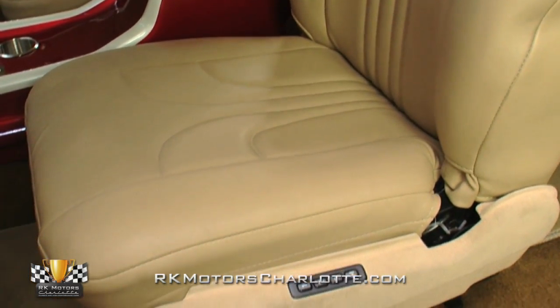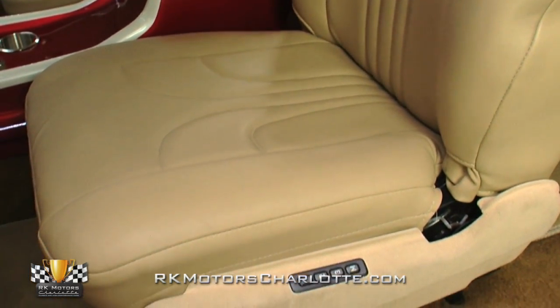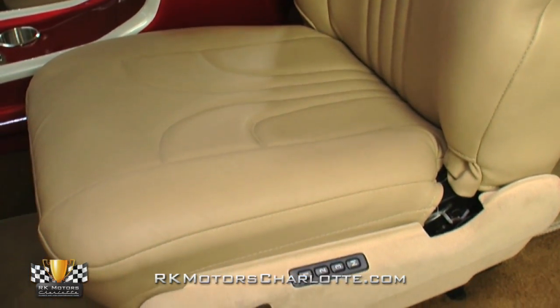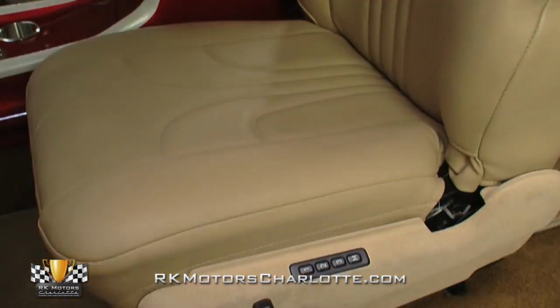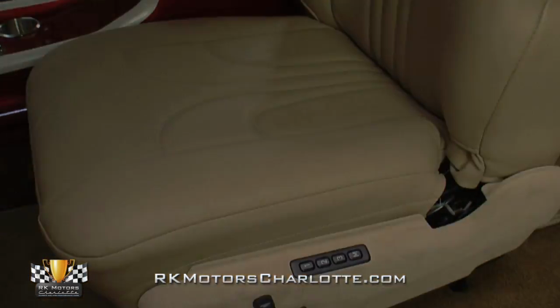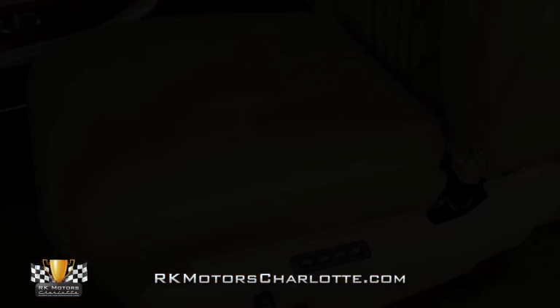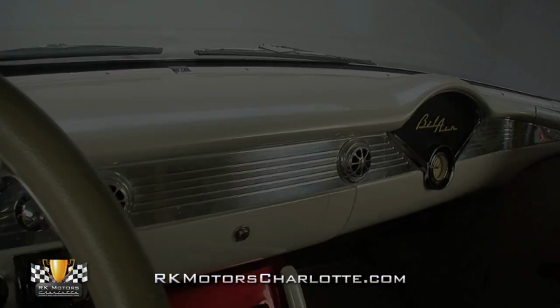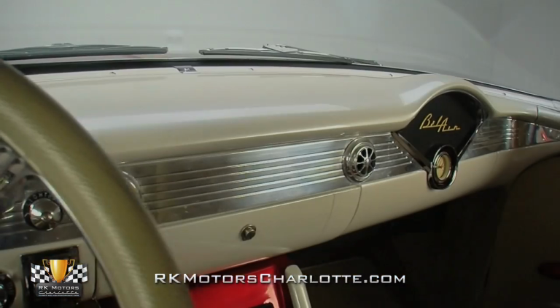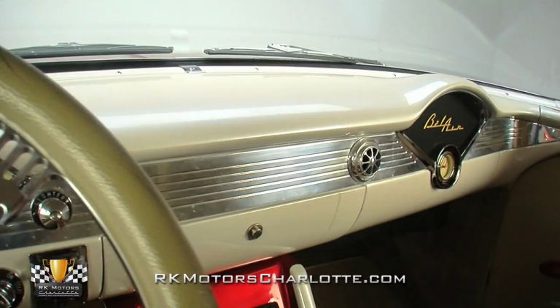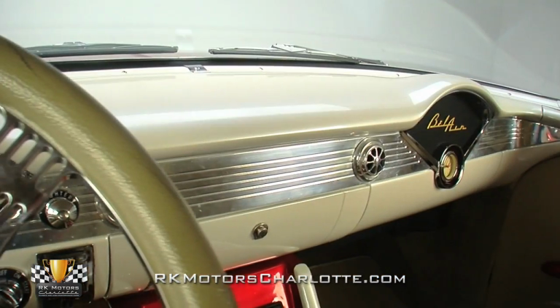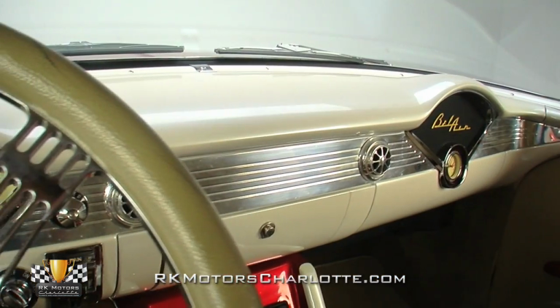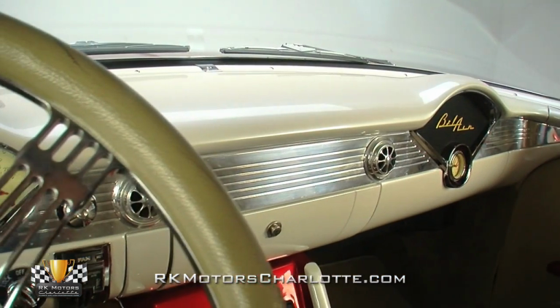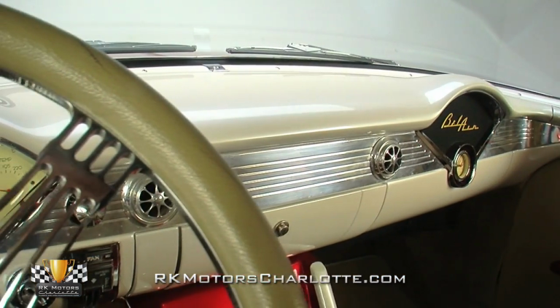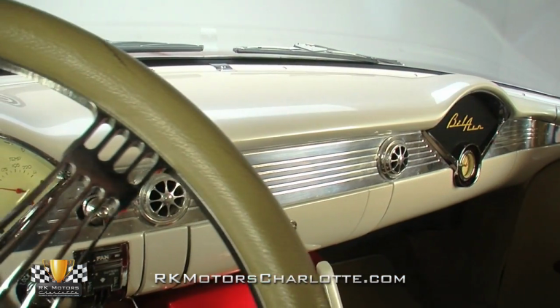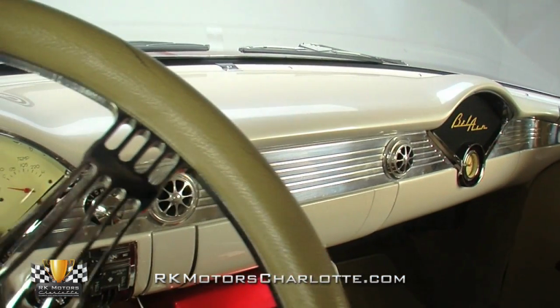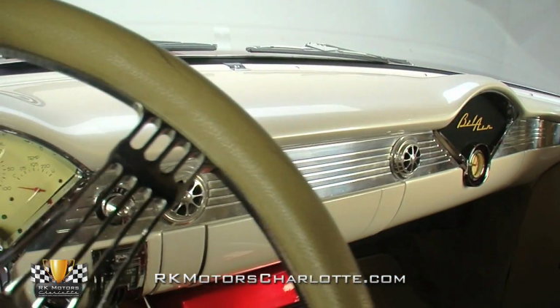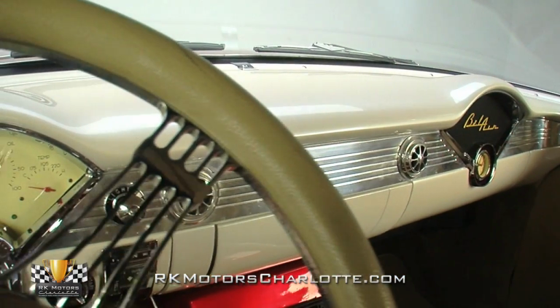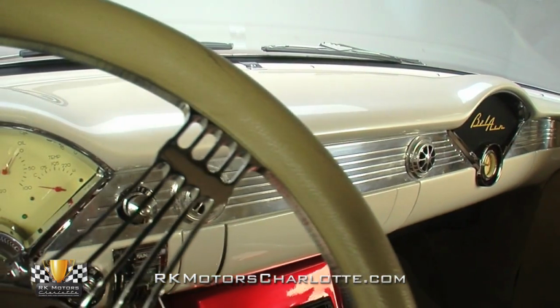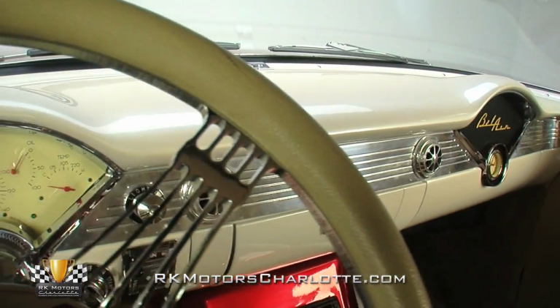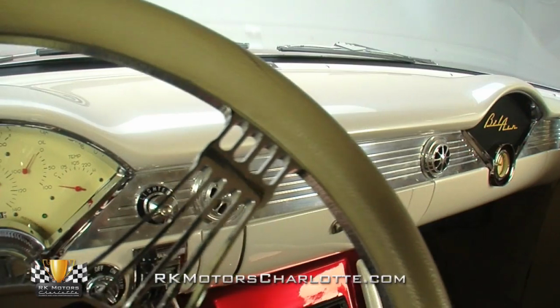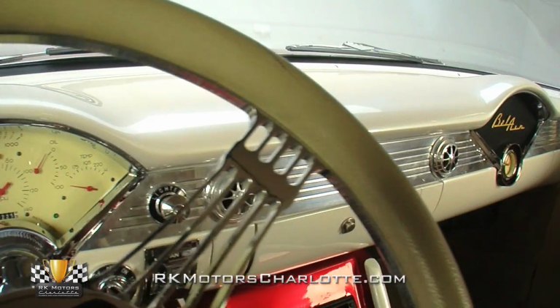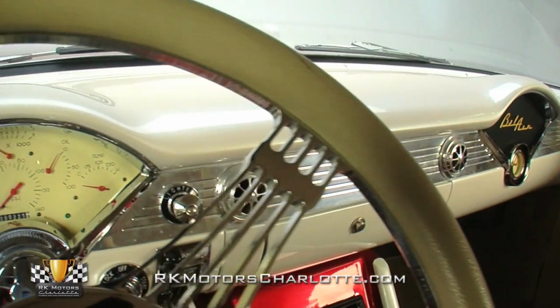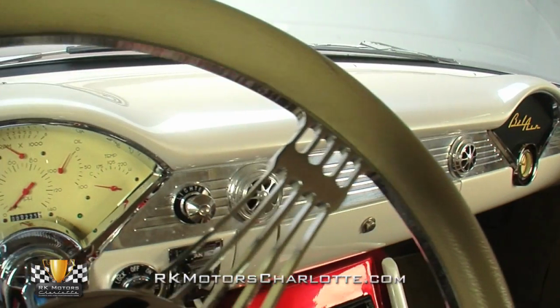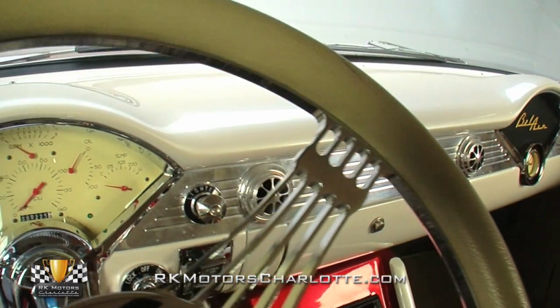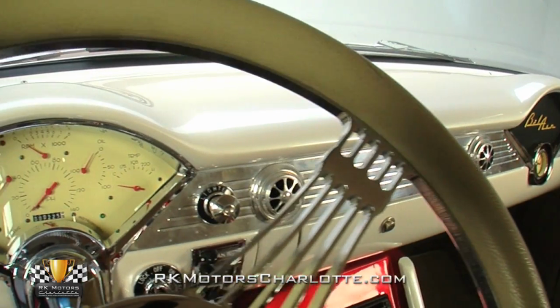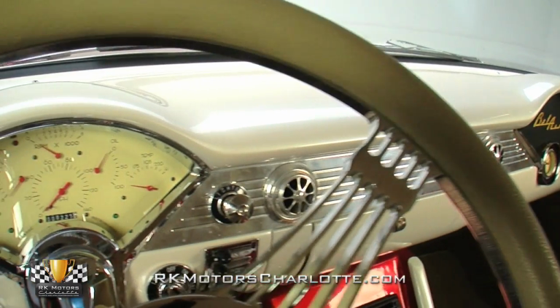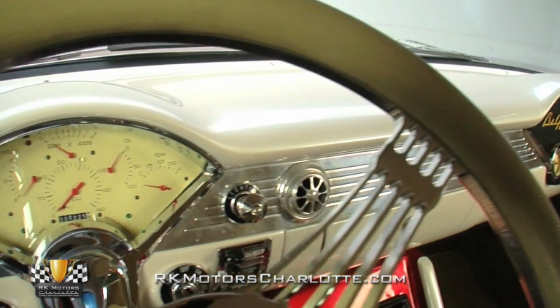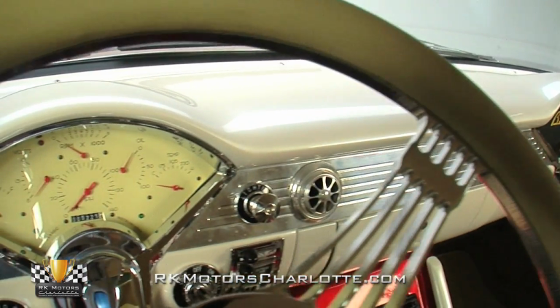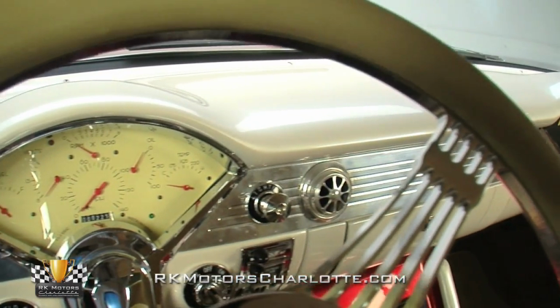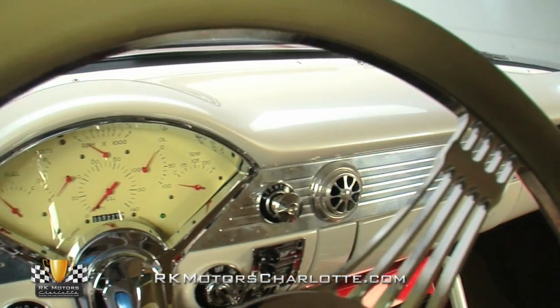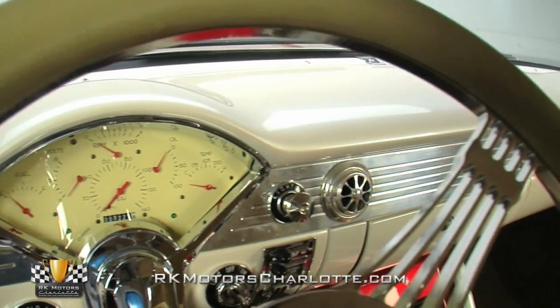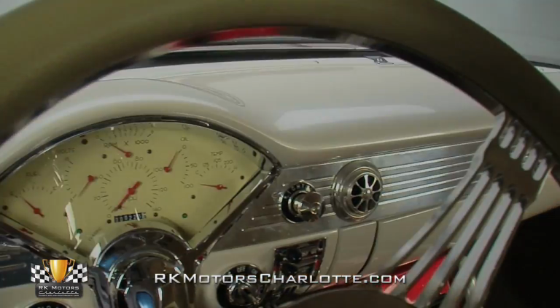A polished tilt column, power windows, power seats, a modern stereo, and nicely integrated convenience lighting round out the interior features.